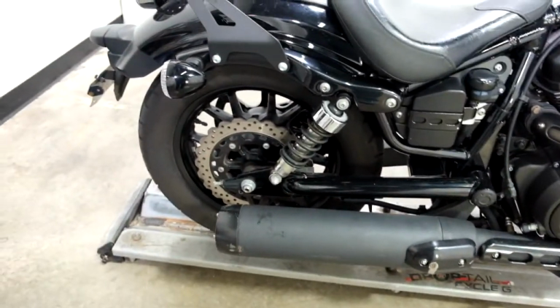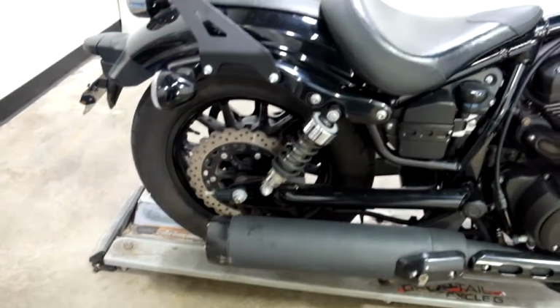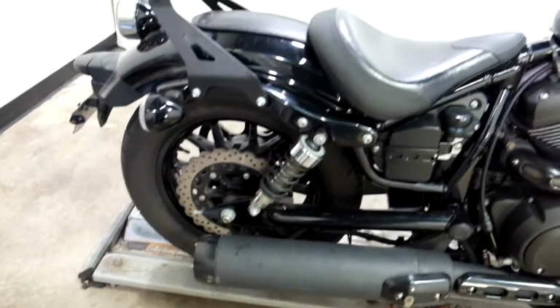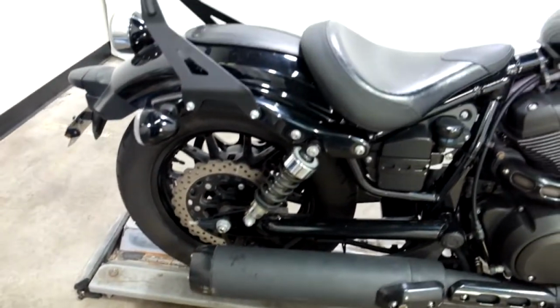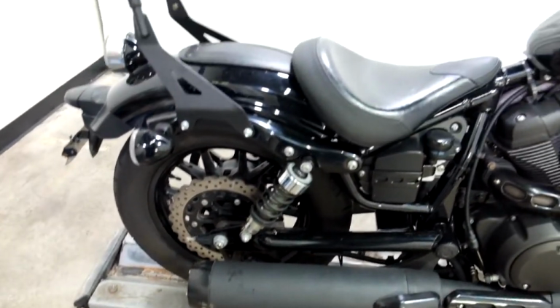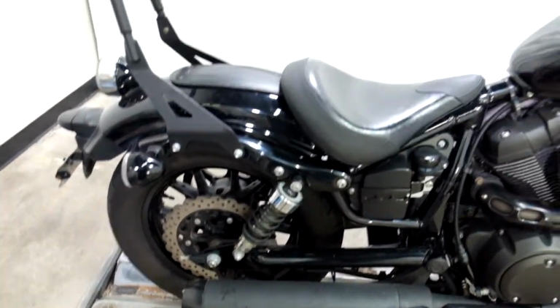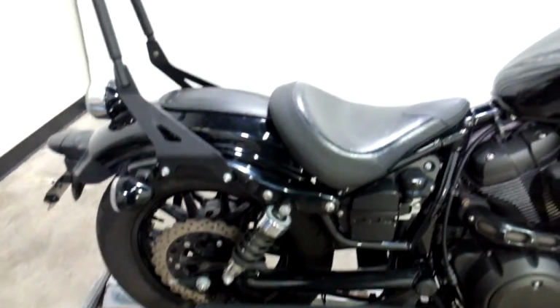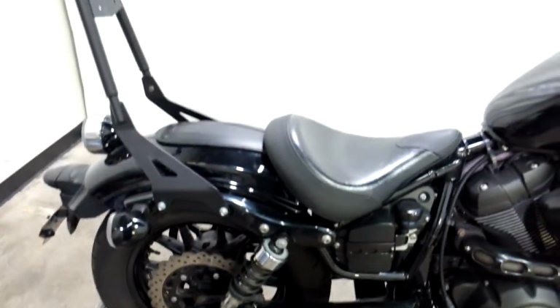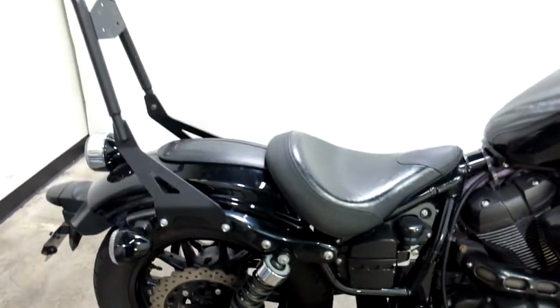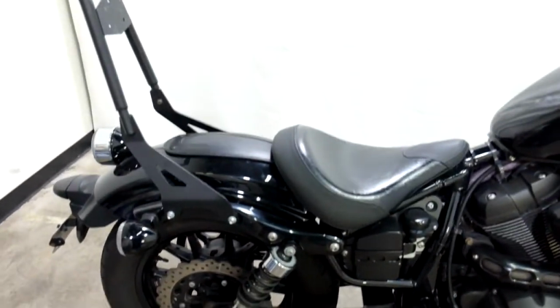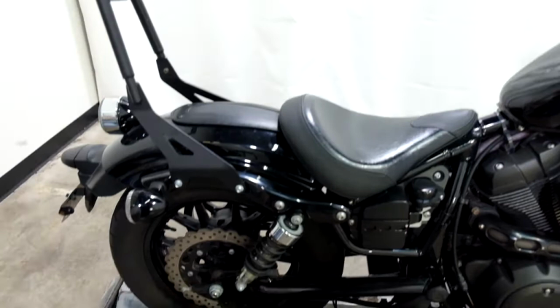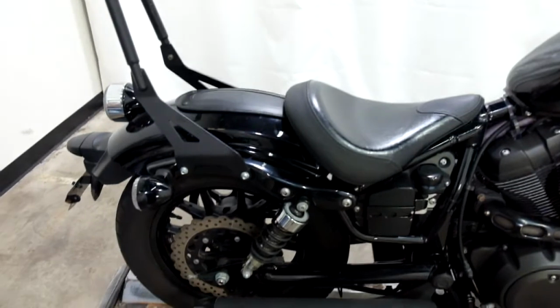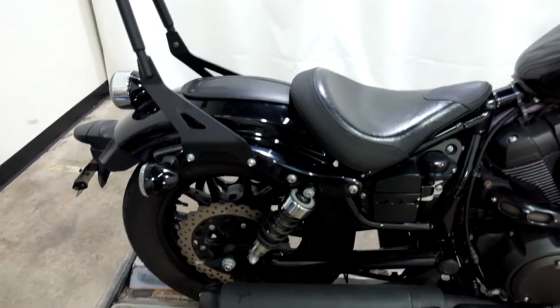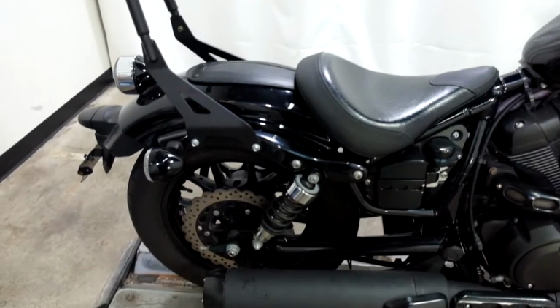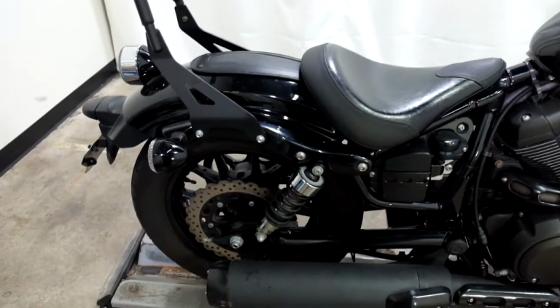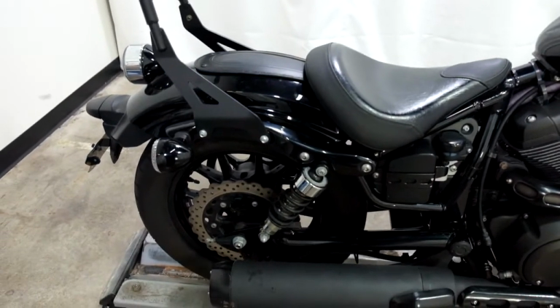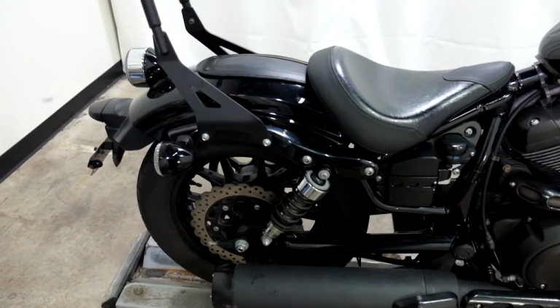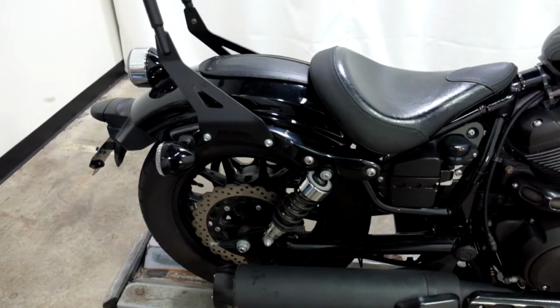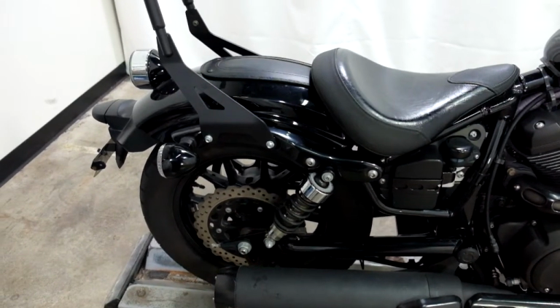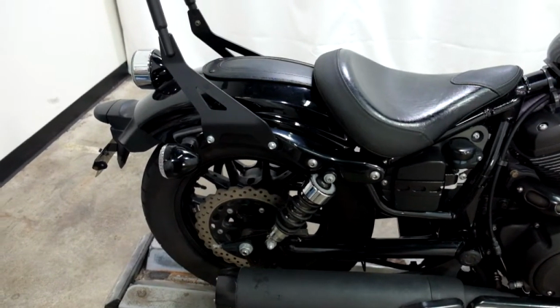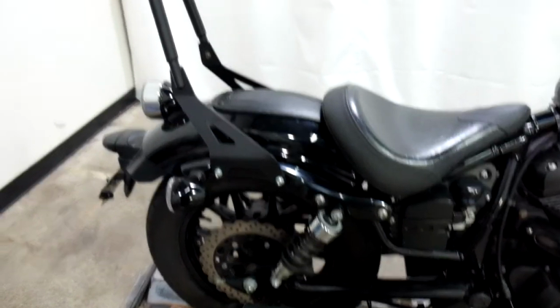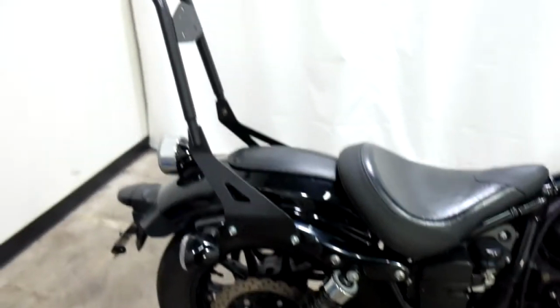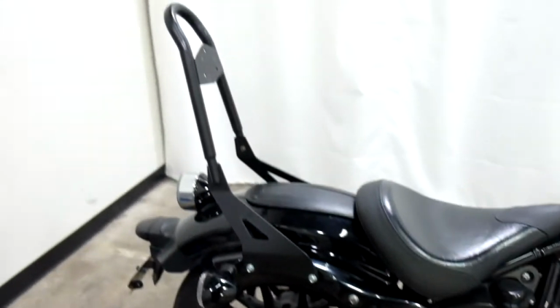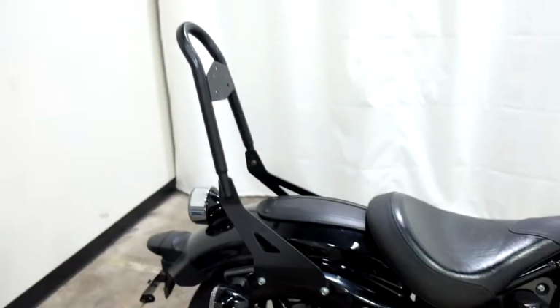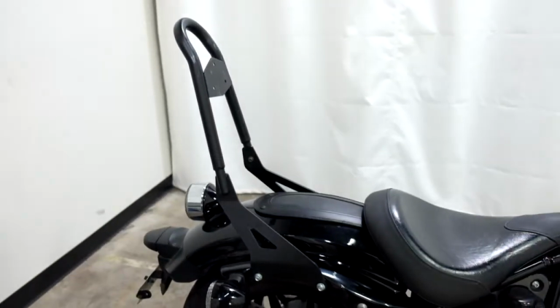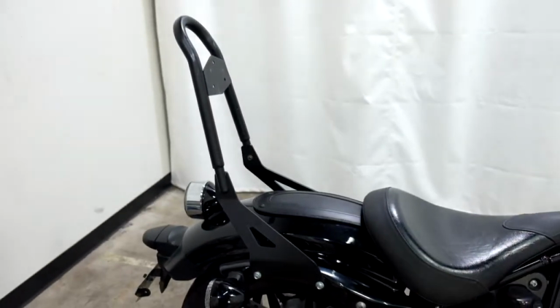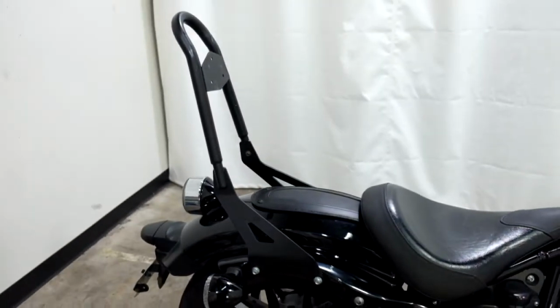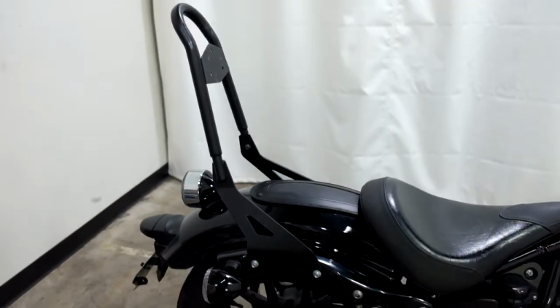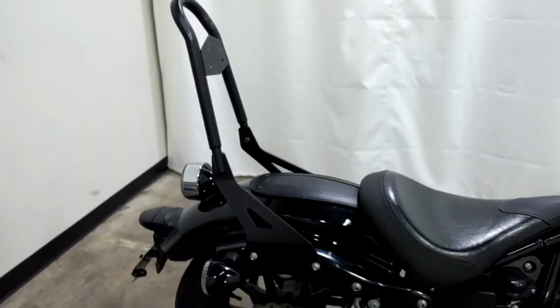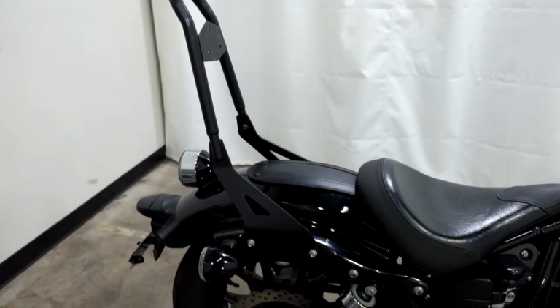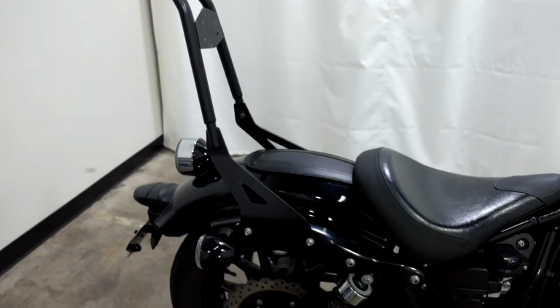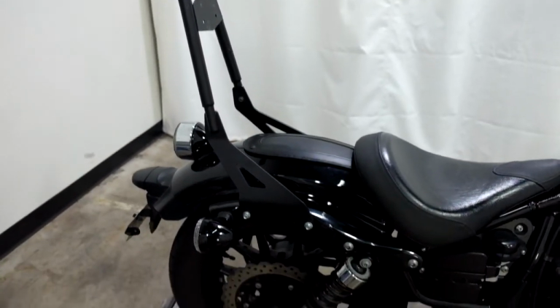This bike also comes with a solo setup, so no passenger pegs or passenger seat, but it does have a sissy bar on it.